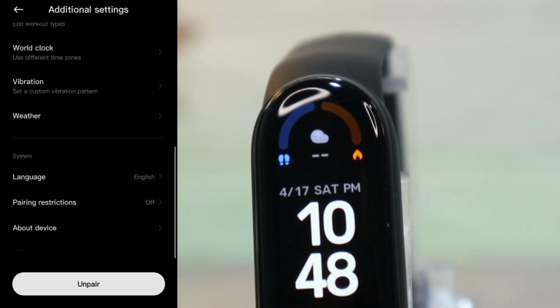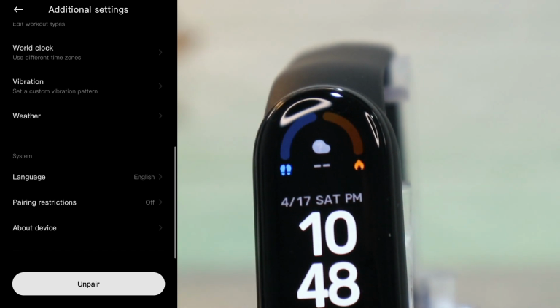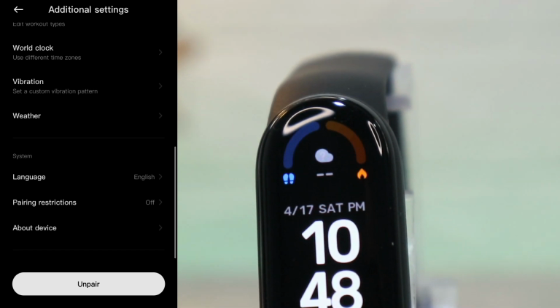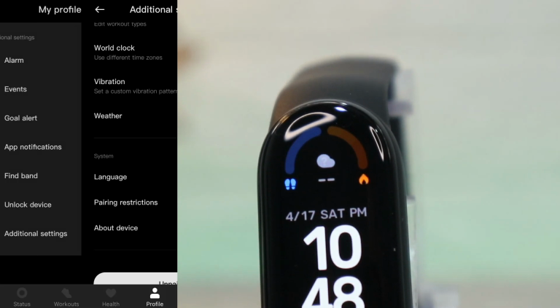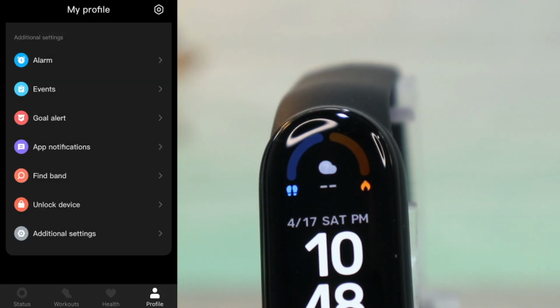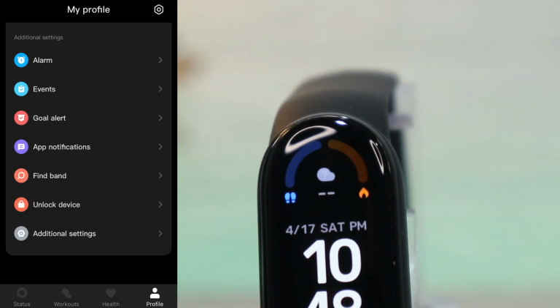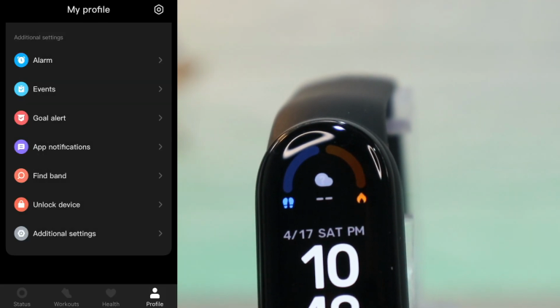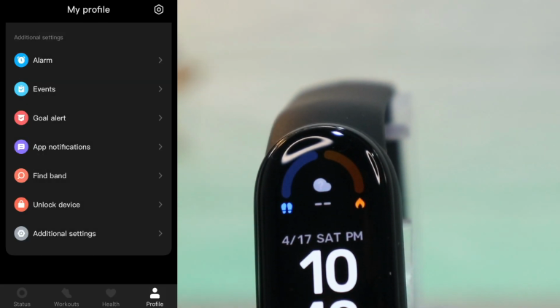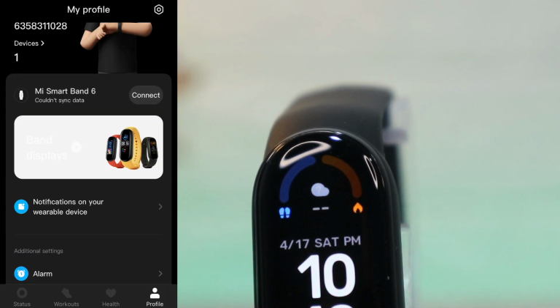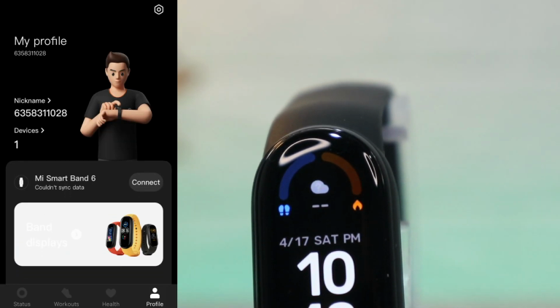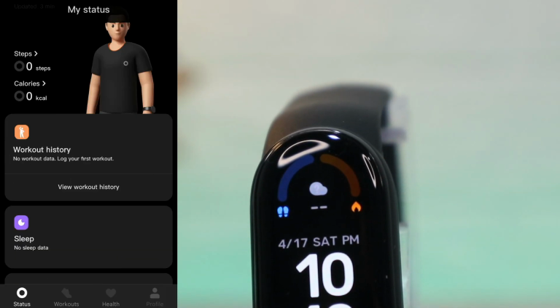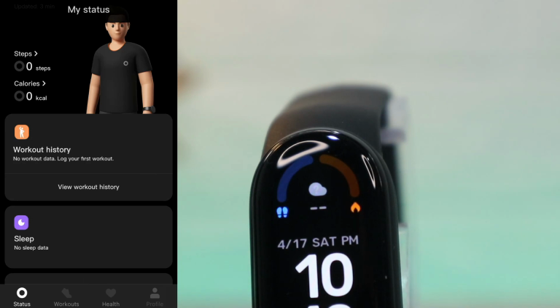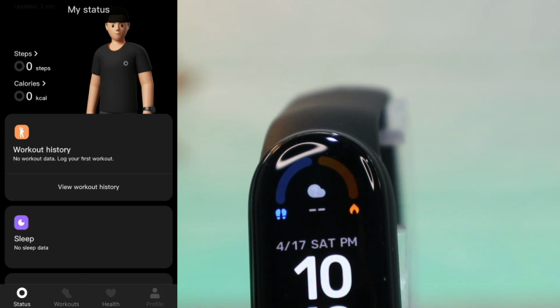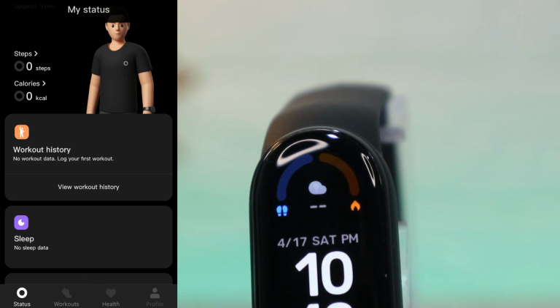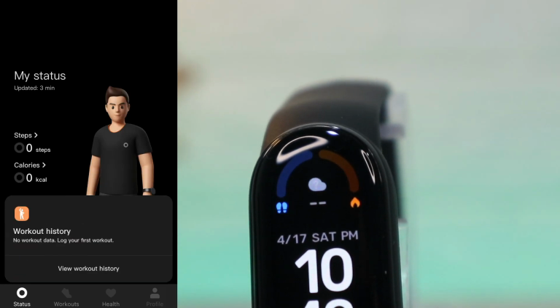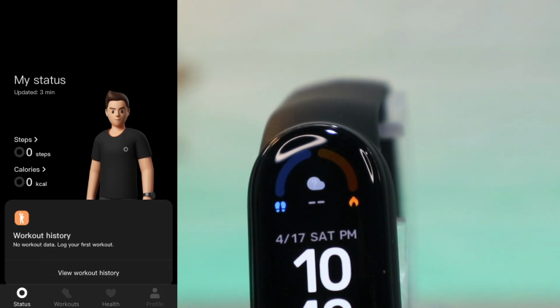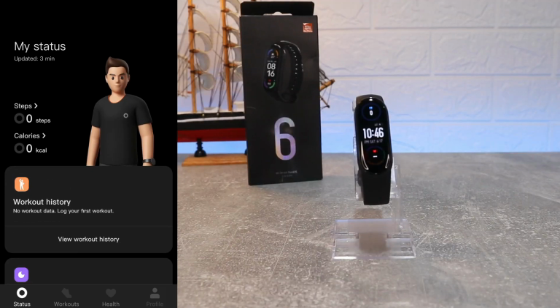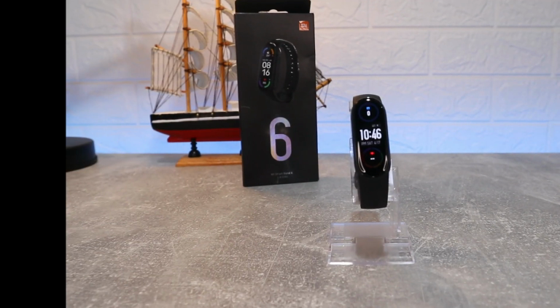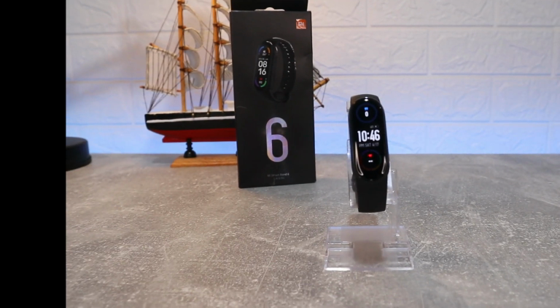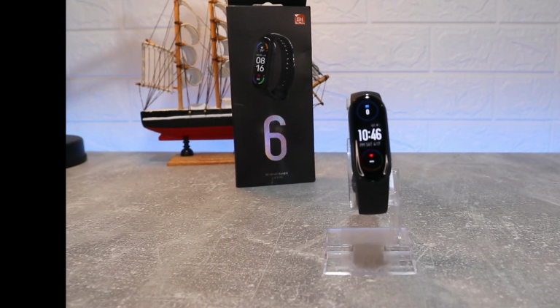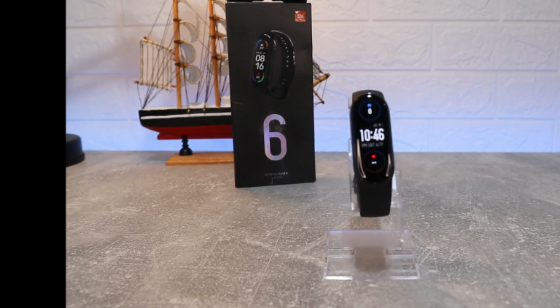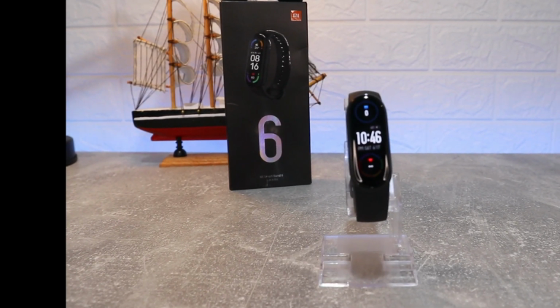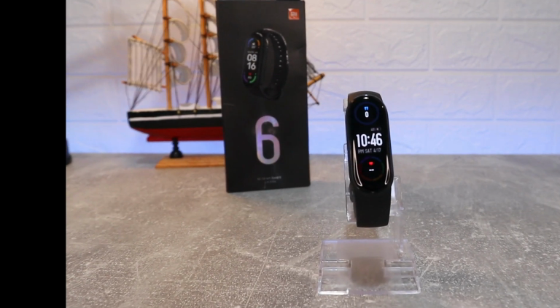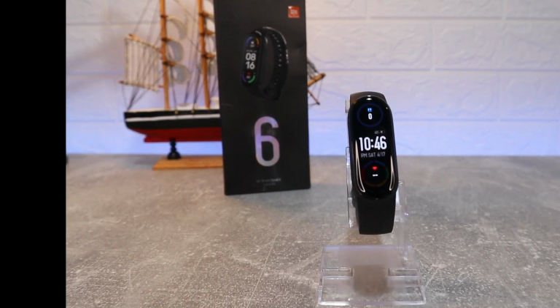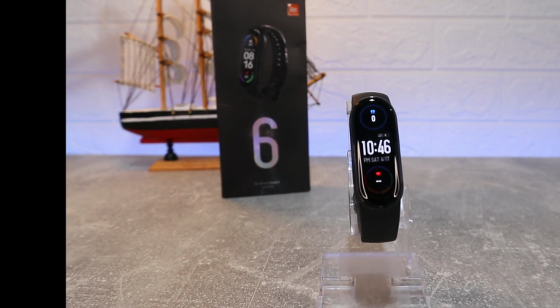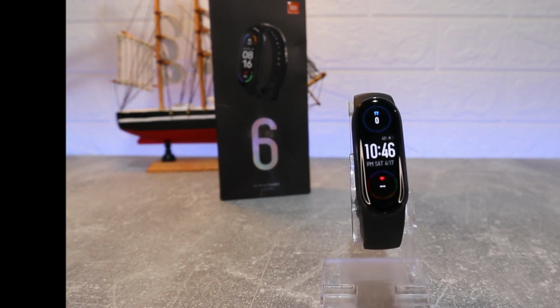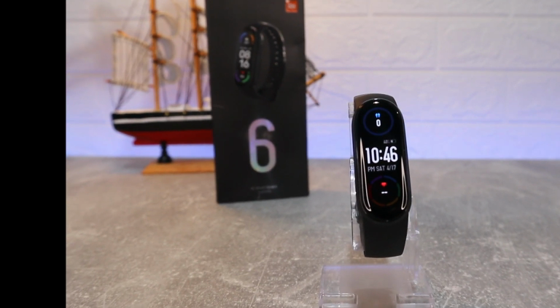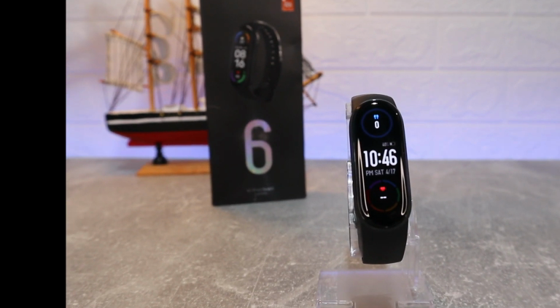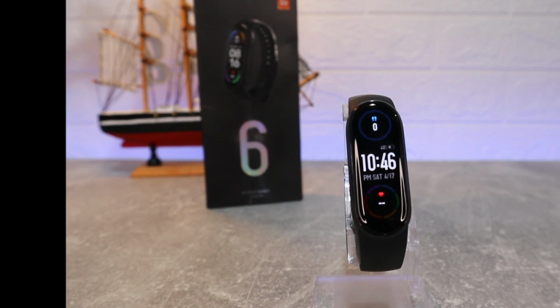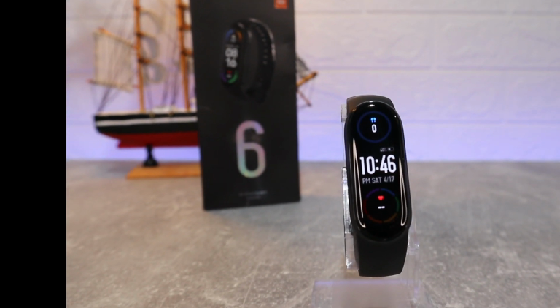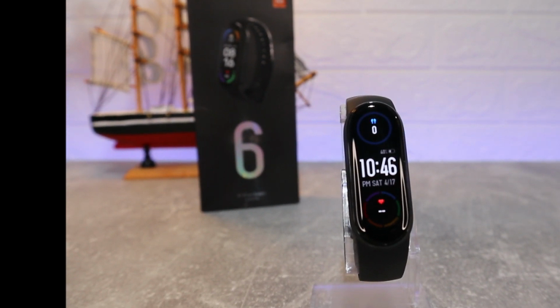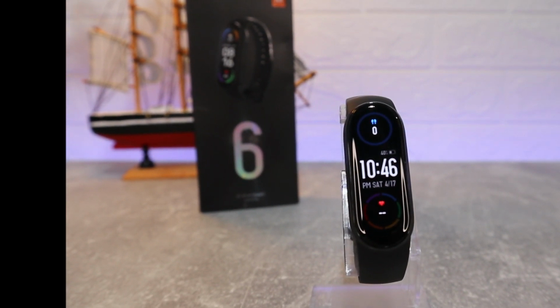So guys, this was all for today's video. I hope you found this video interesting and helpful. If so, hit the Like button, subscribe to our channel, and we'll see you in the next video with another smart device.